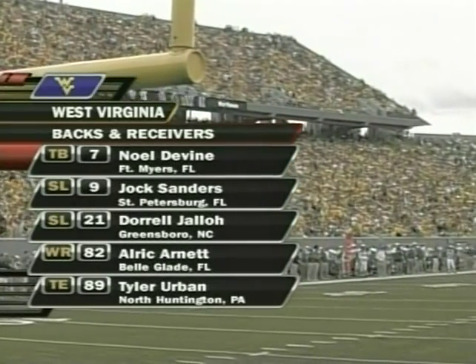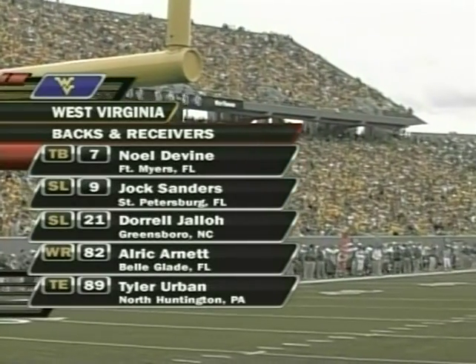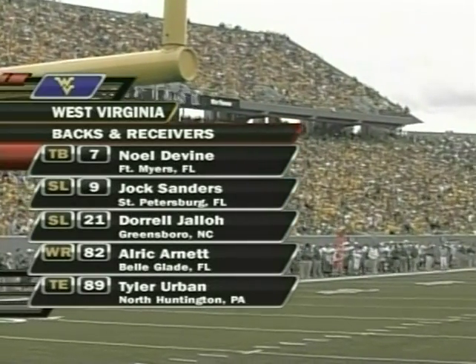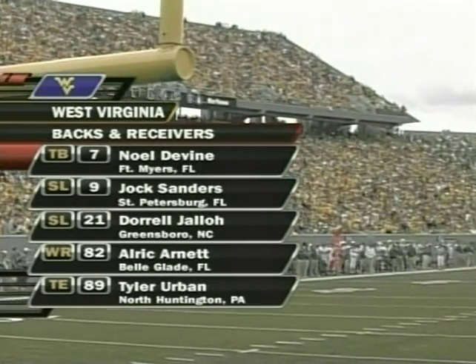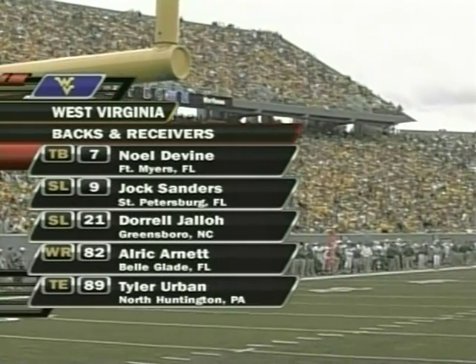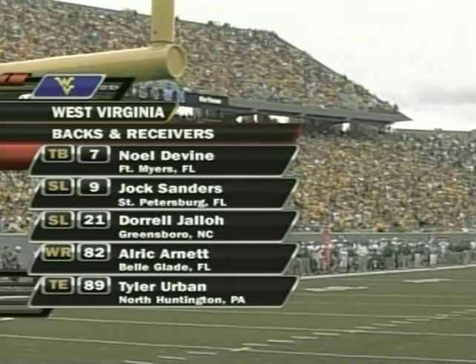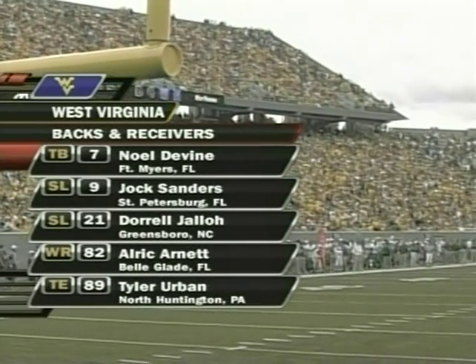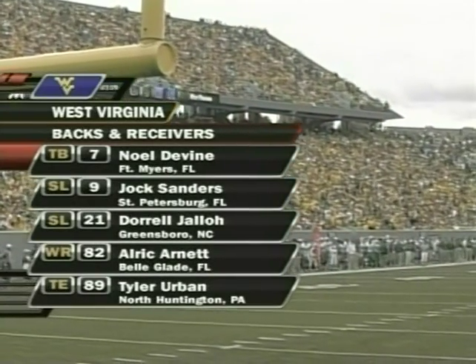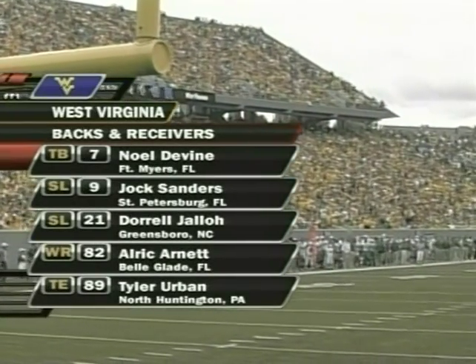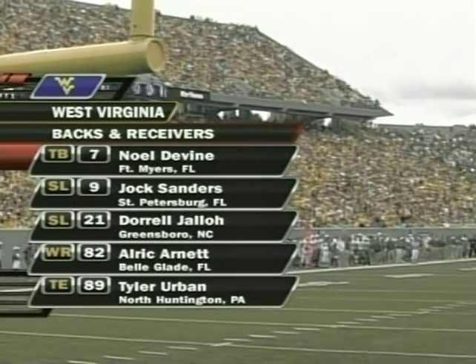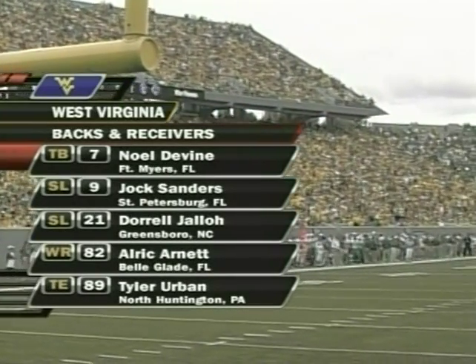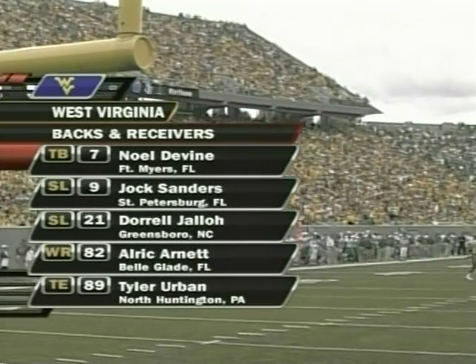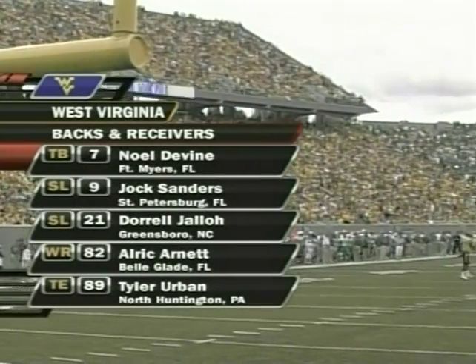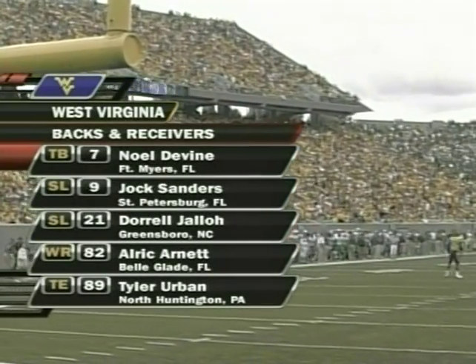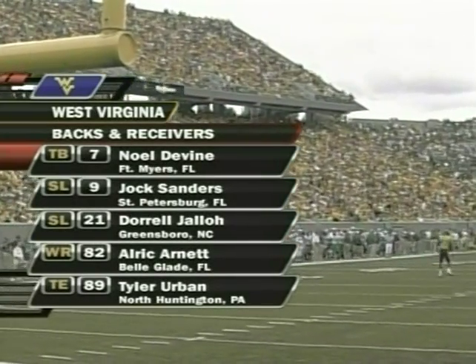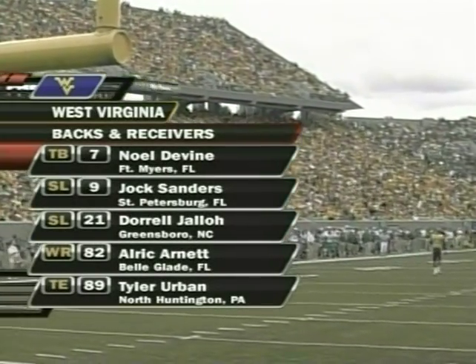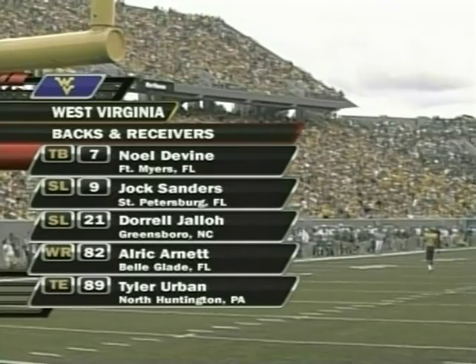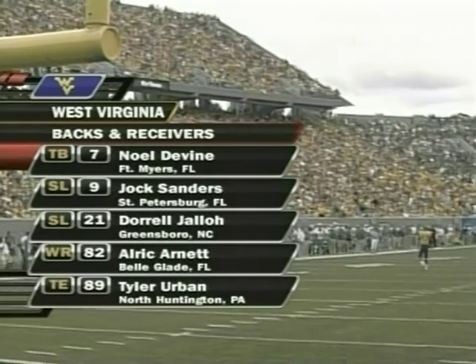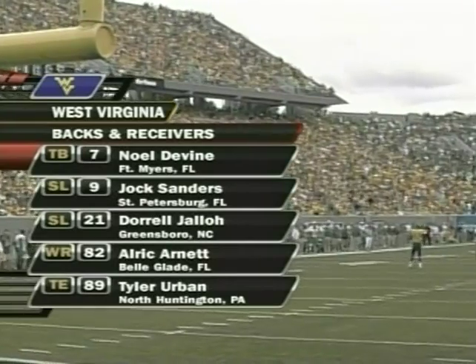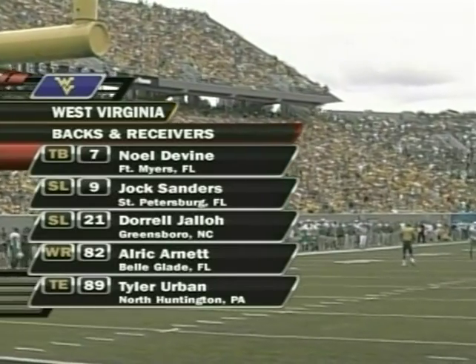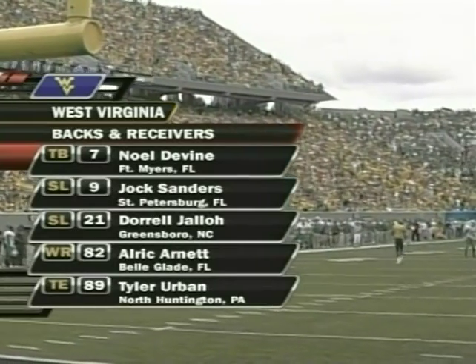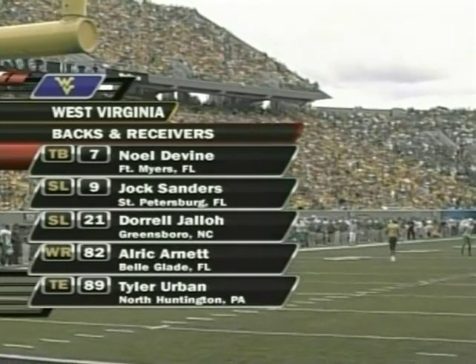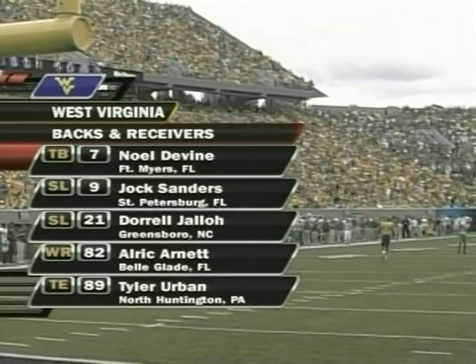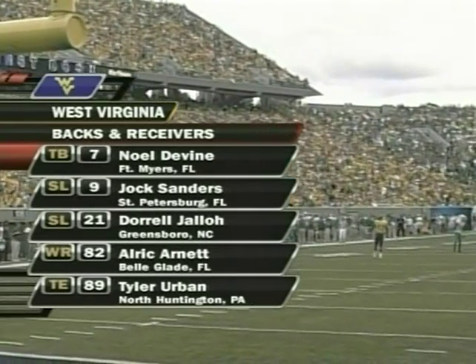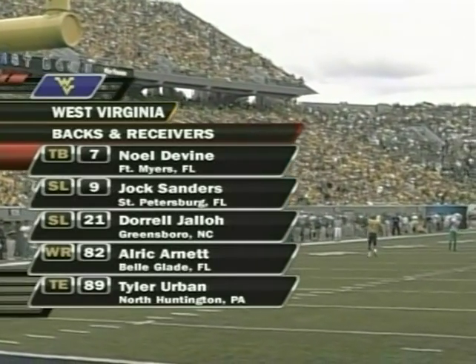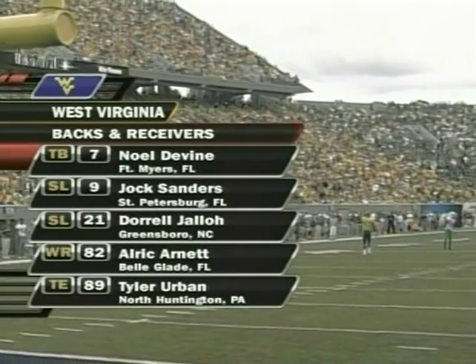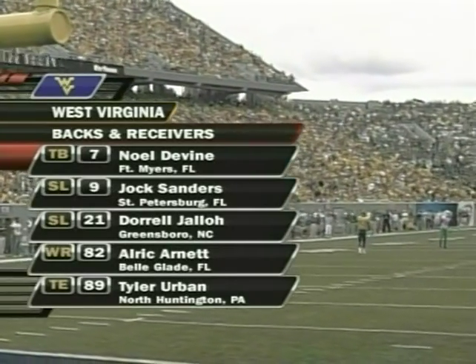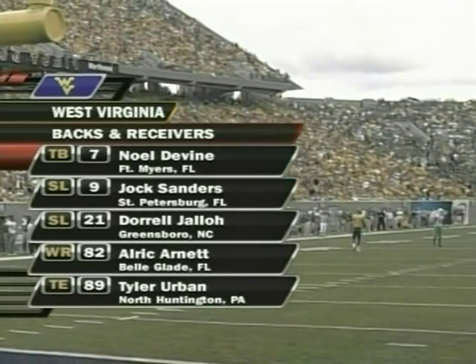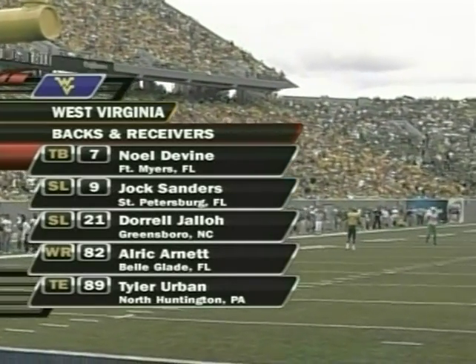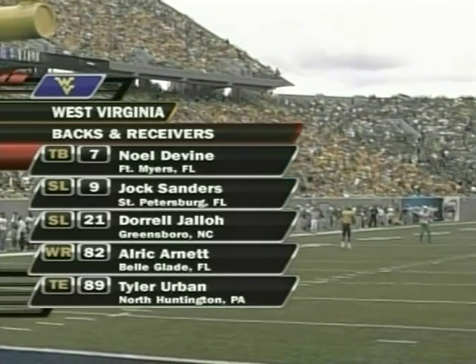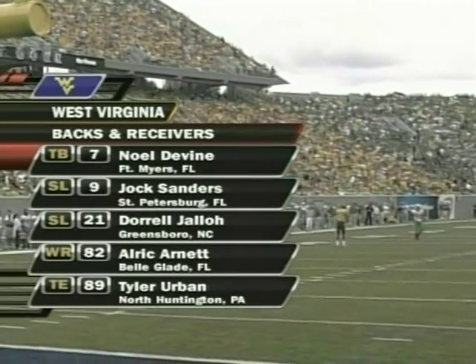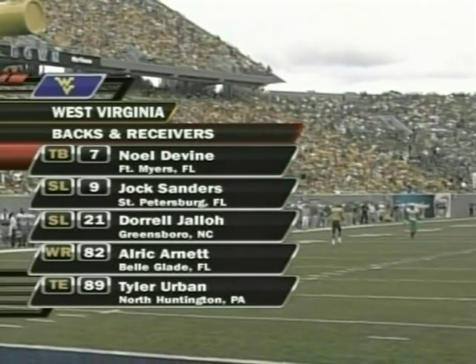Noel Devine — small back, explosive, tough to bring down. He's a first team all-conference candidate in the Big East.